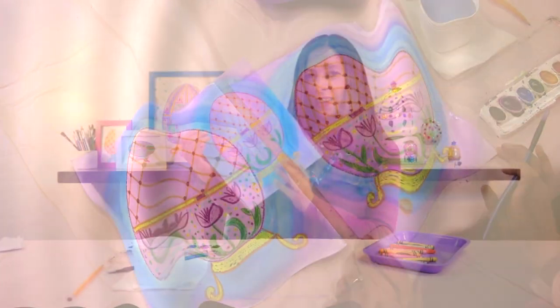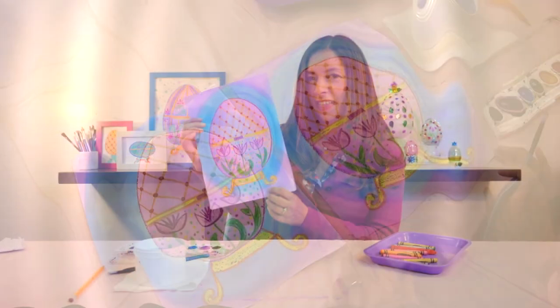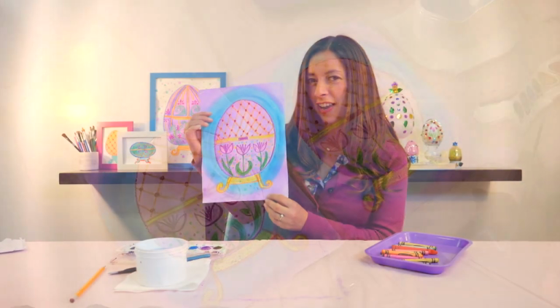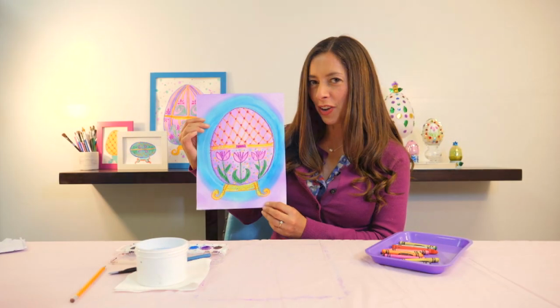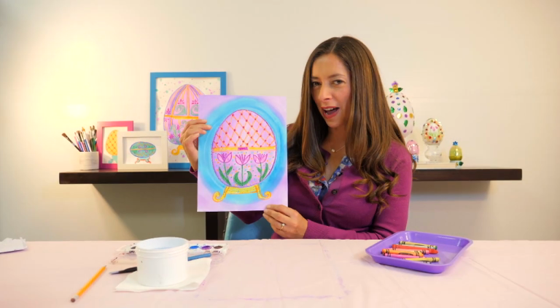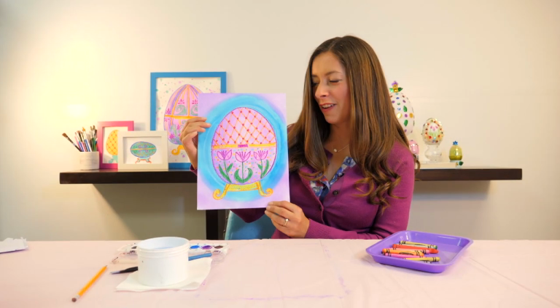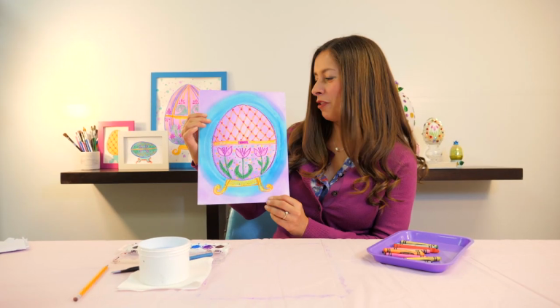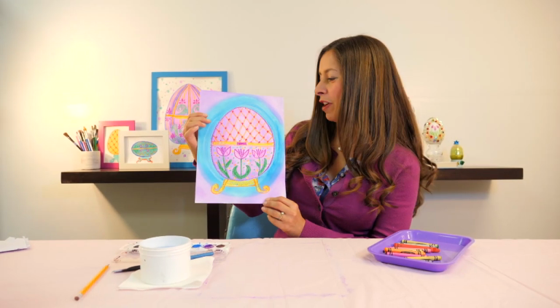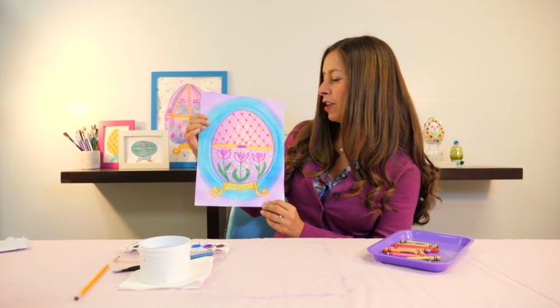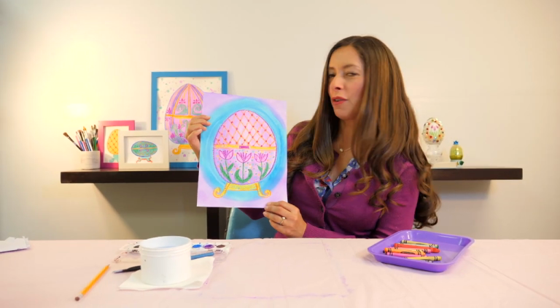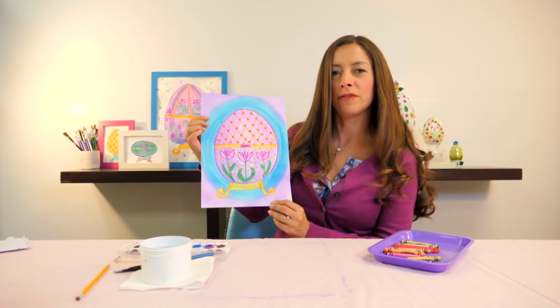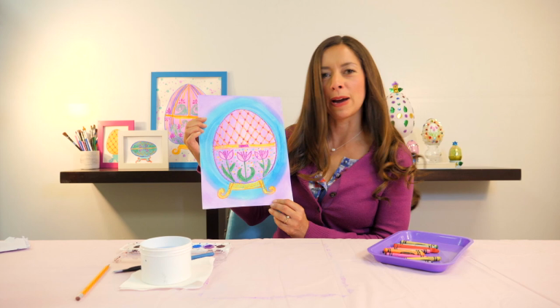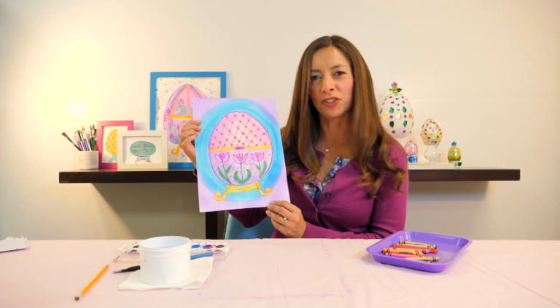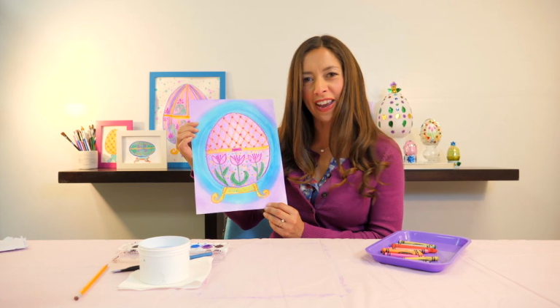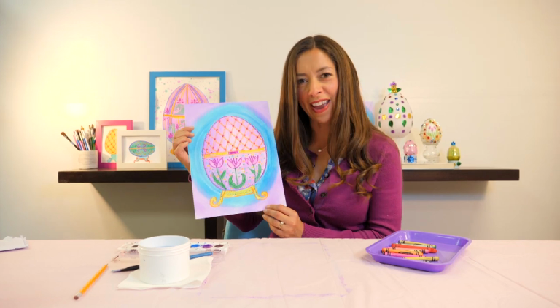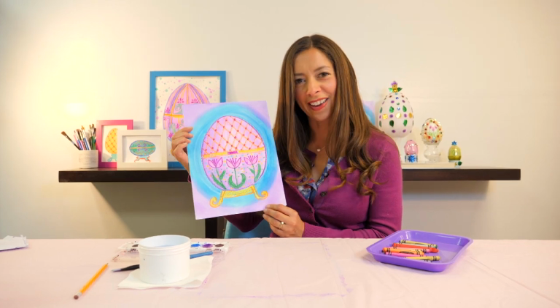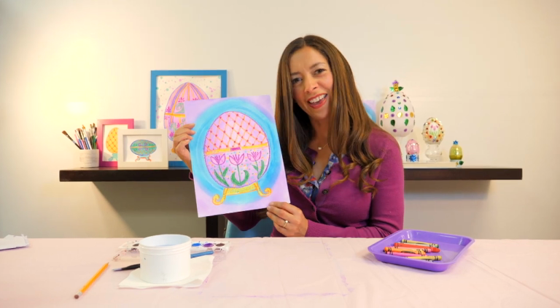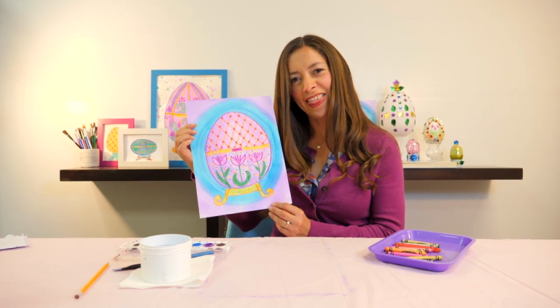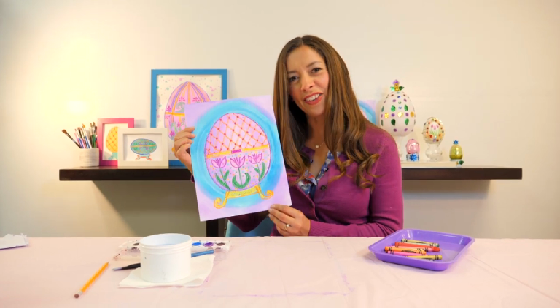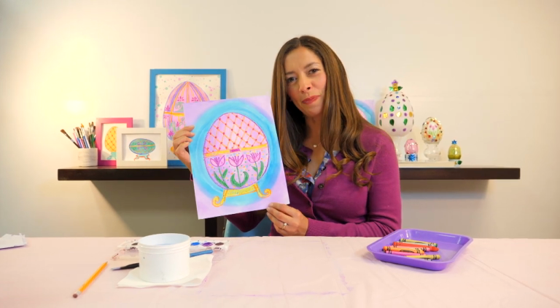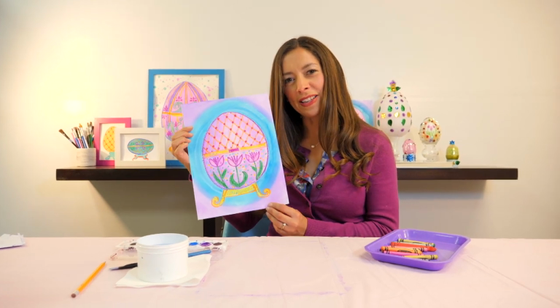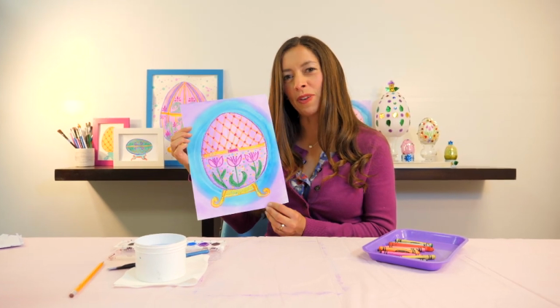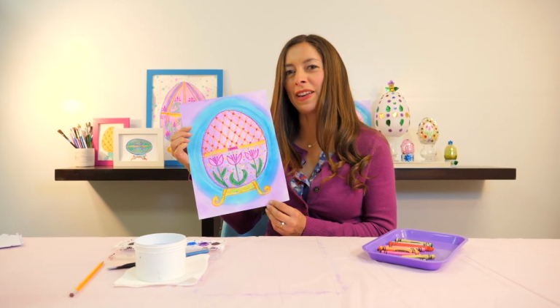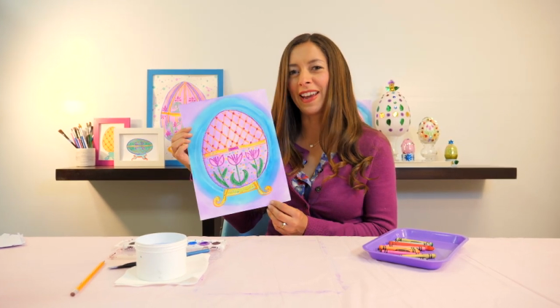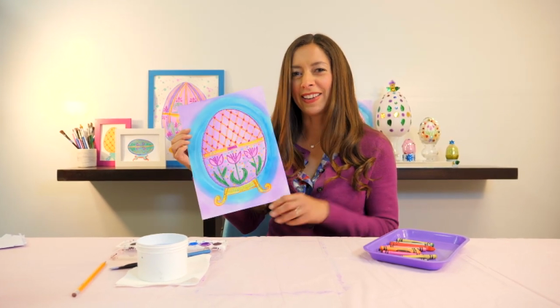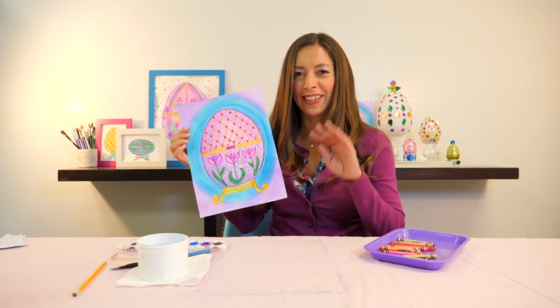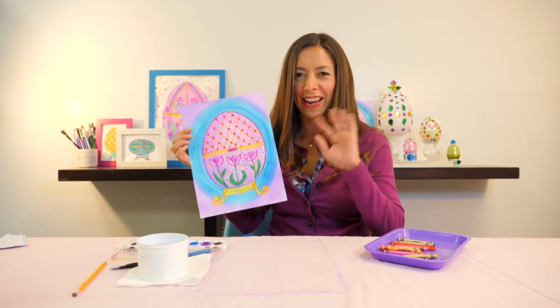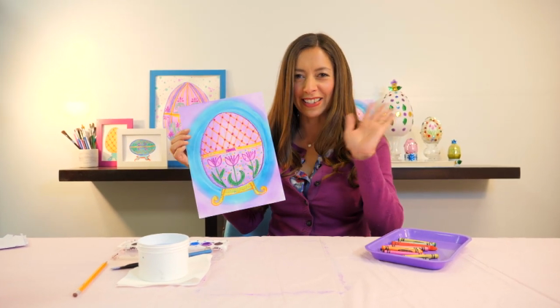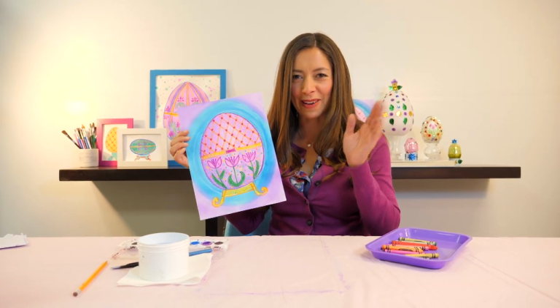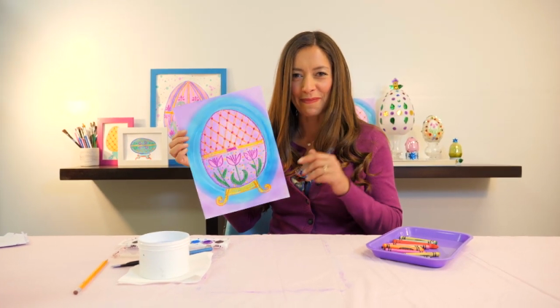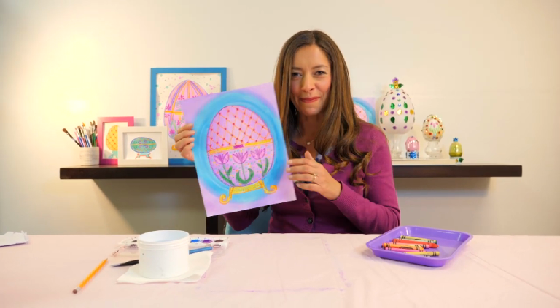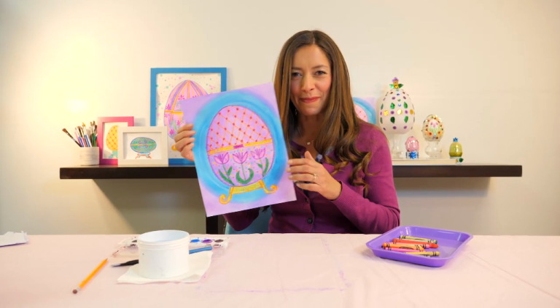And there you have your very own Fabergé egg. Thanks for painting with me today. See you next time. Bye!